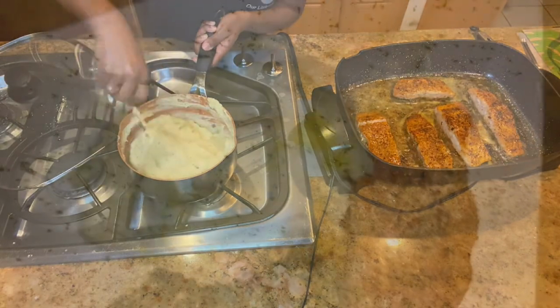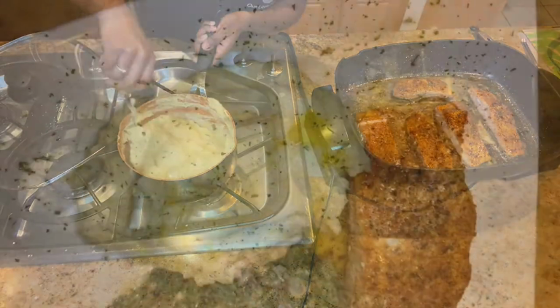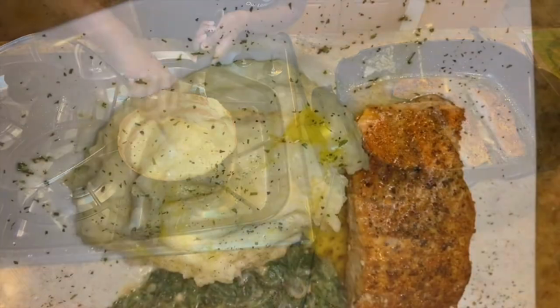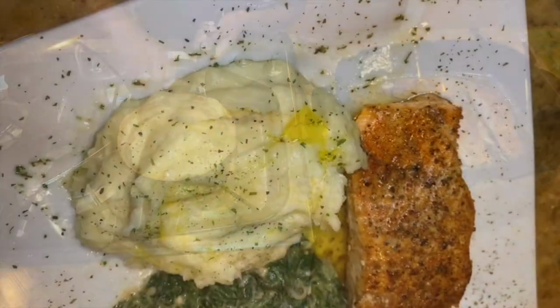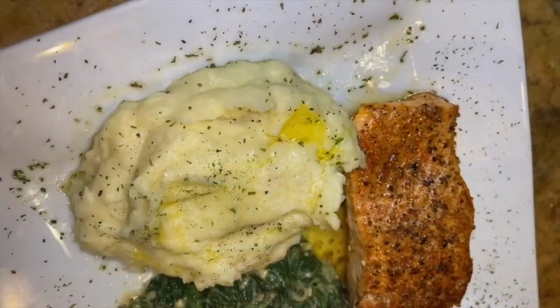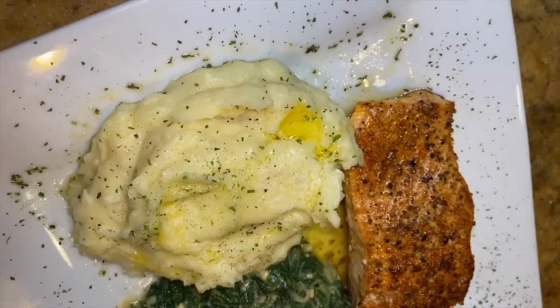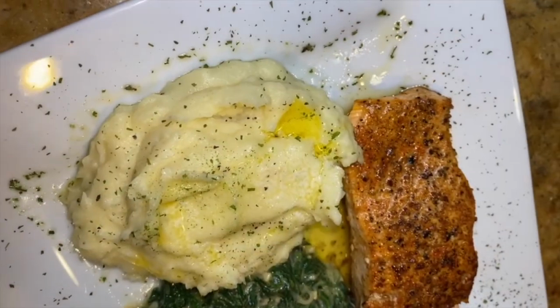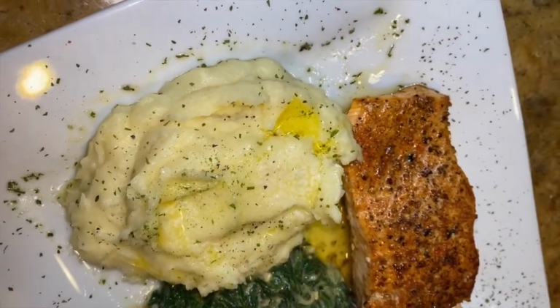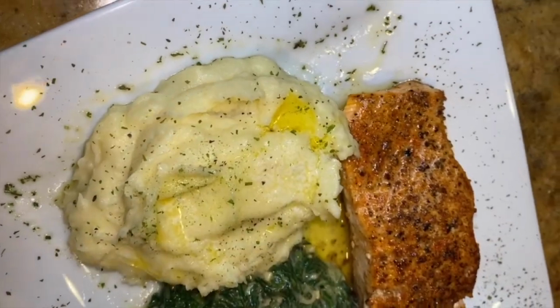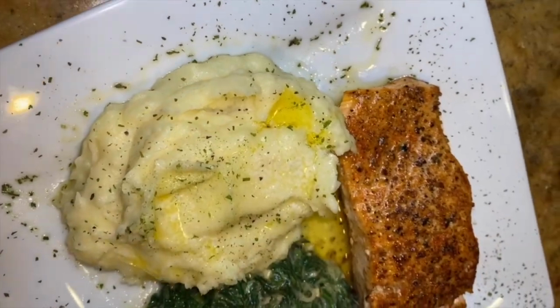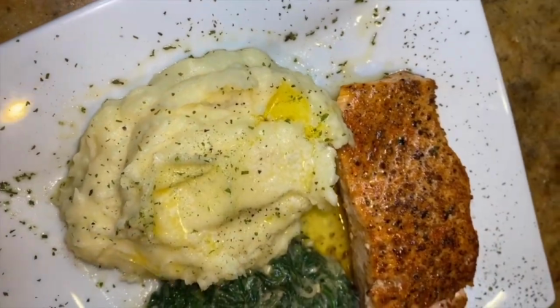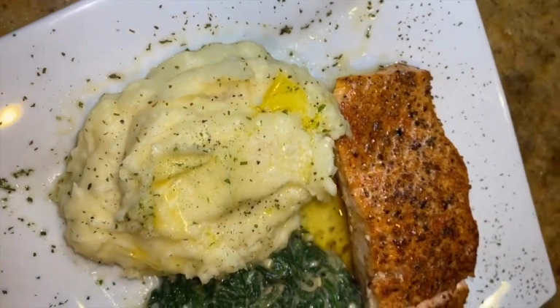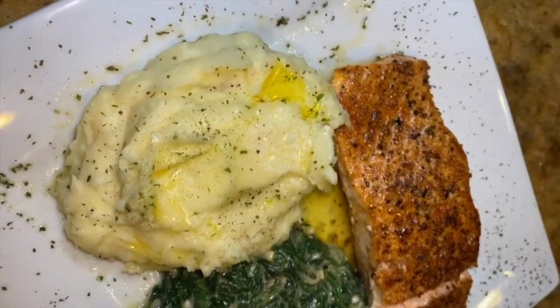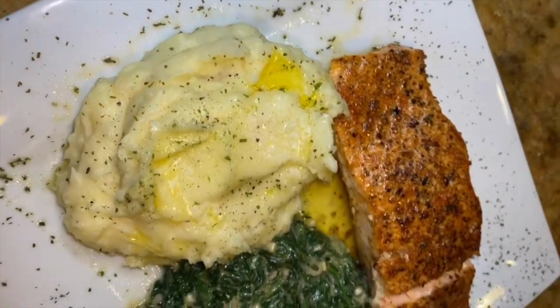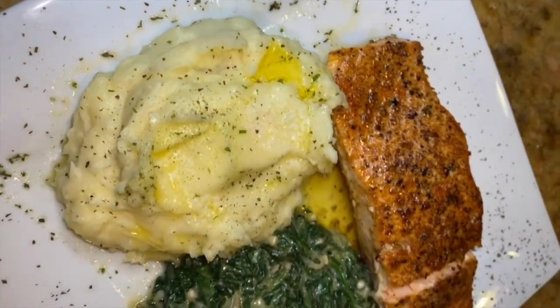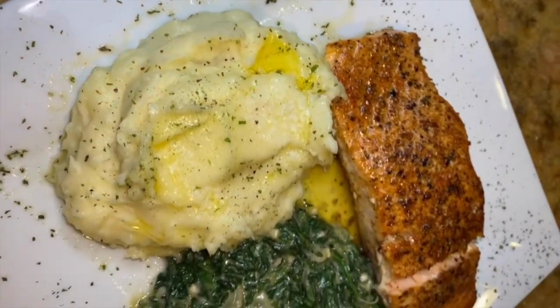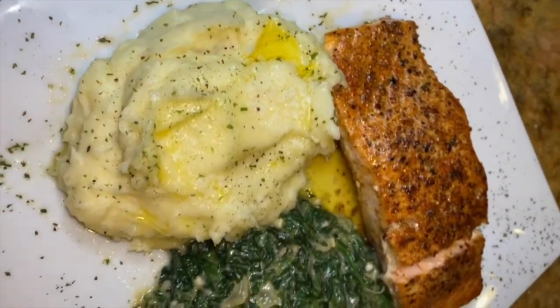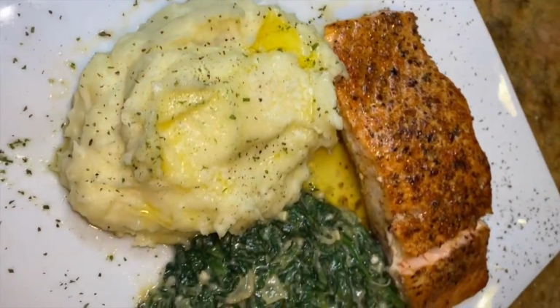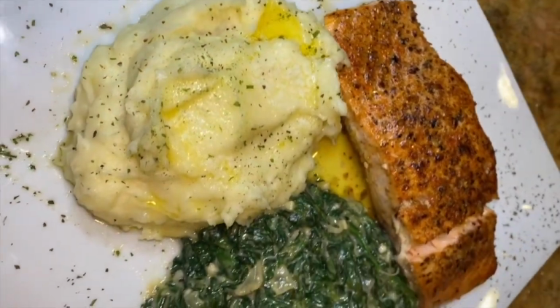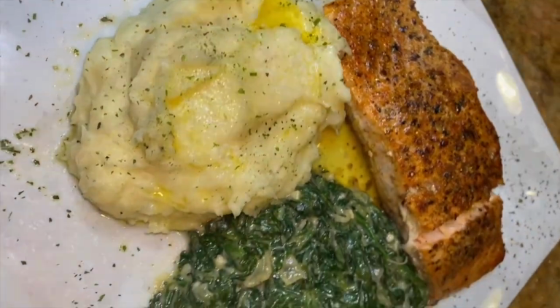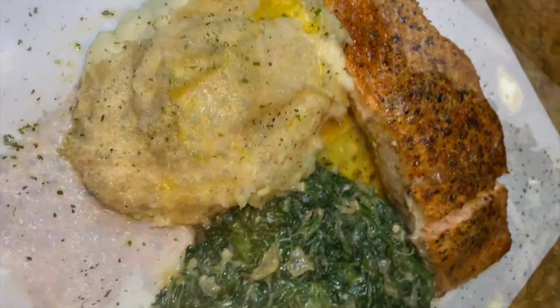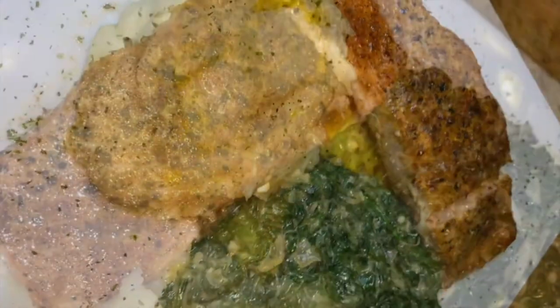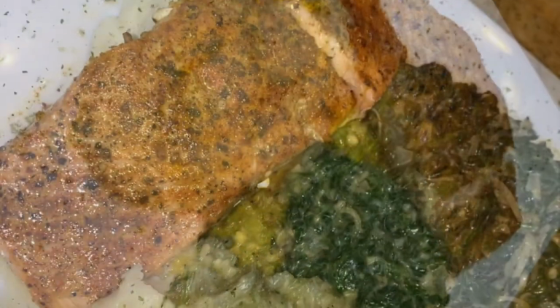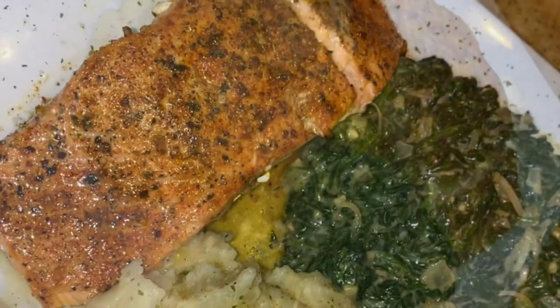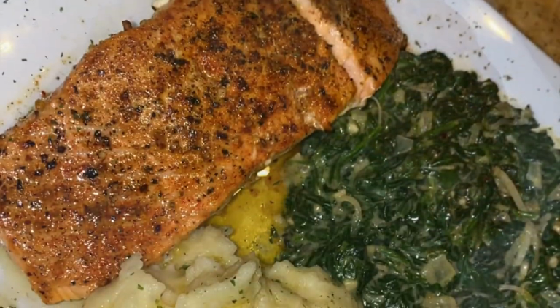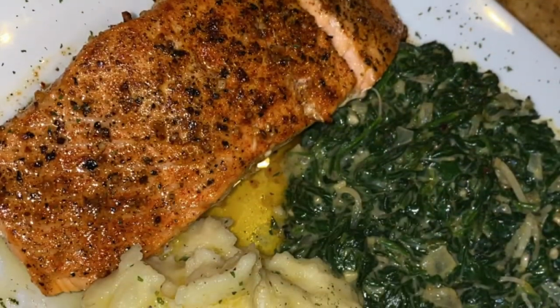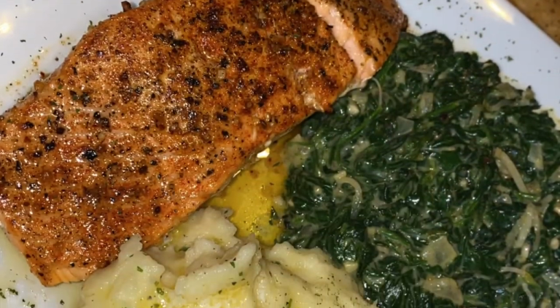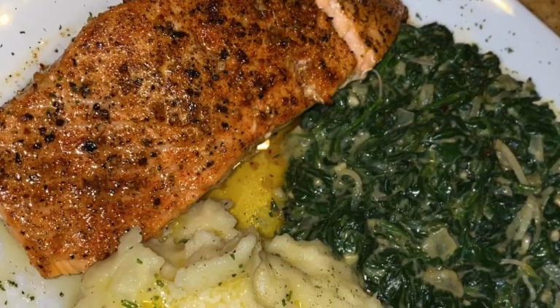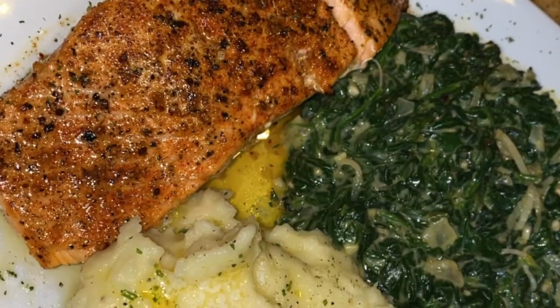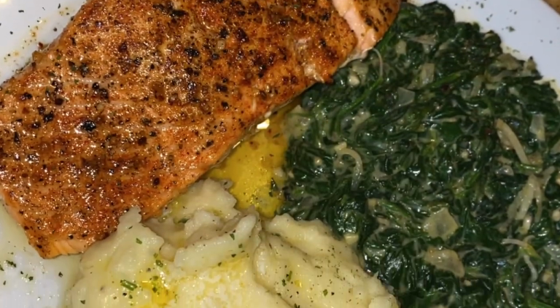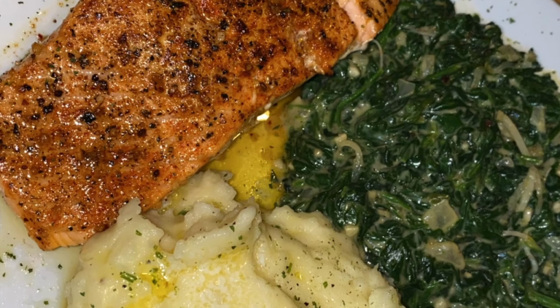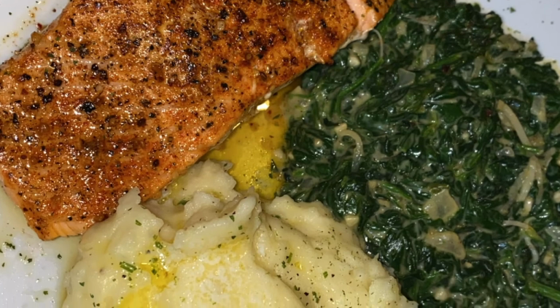Now you have blackened salmon, cream spinach, and mashed potatoes.